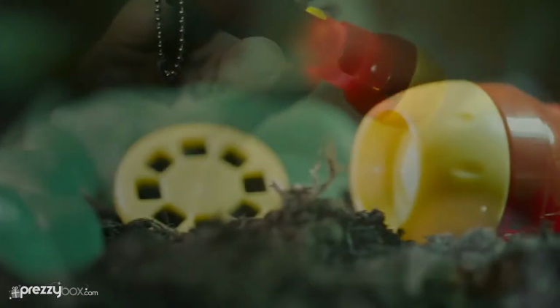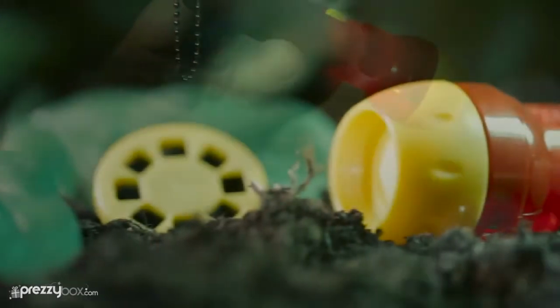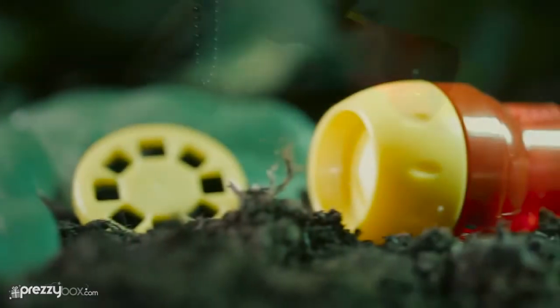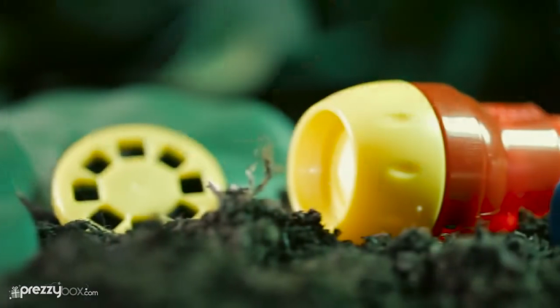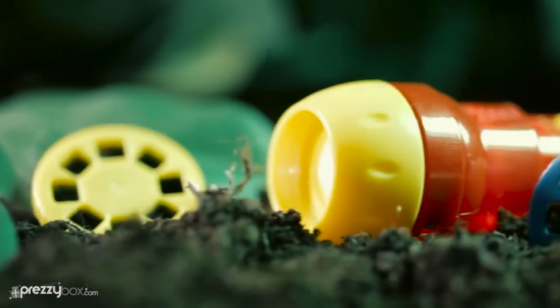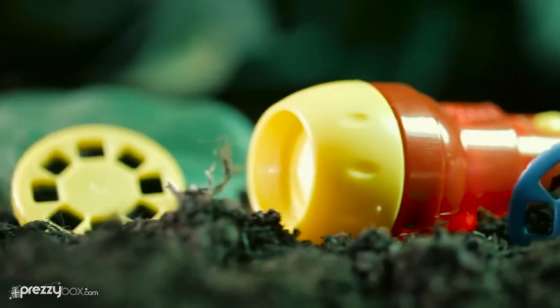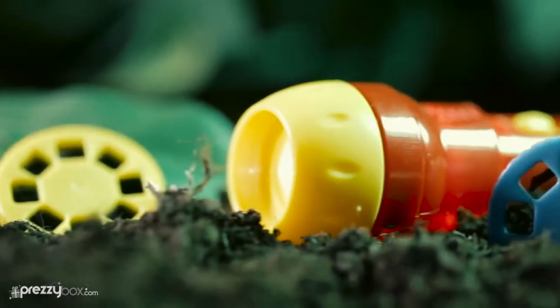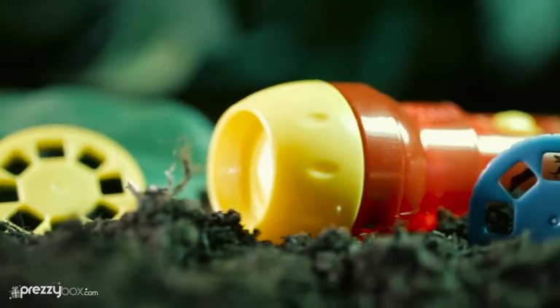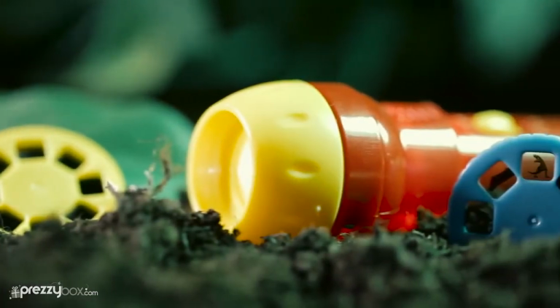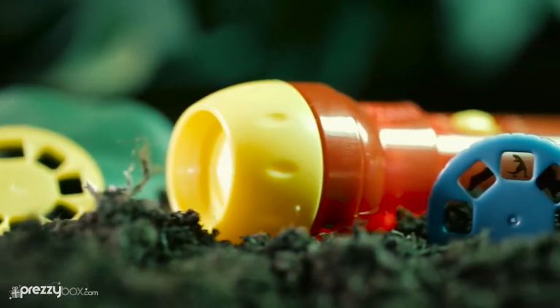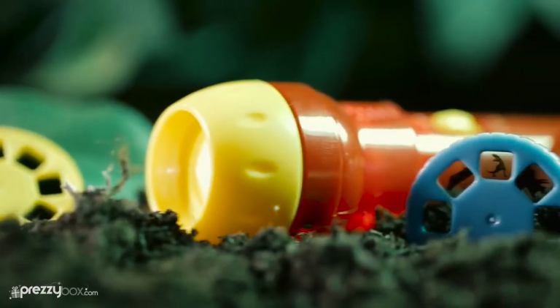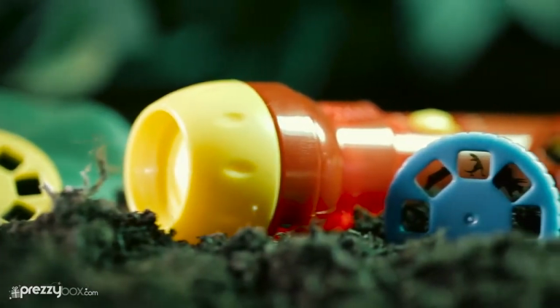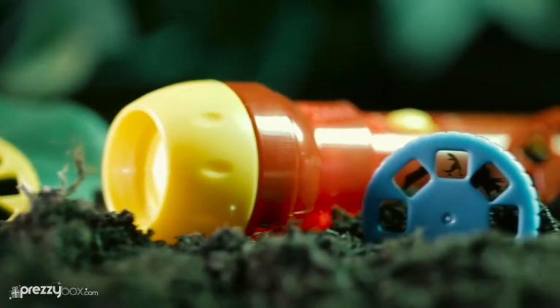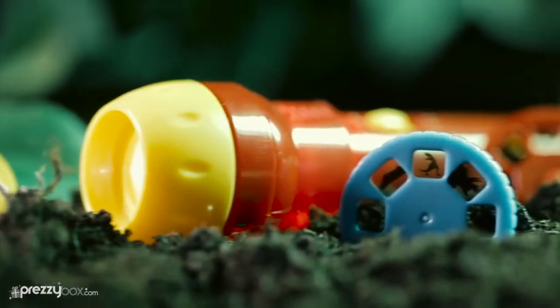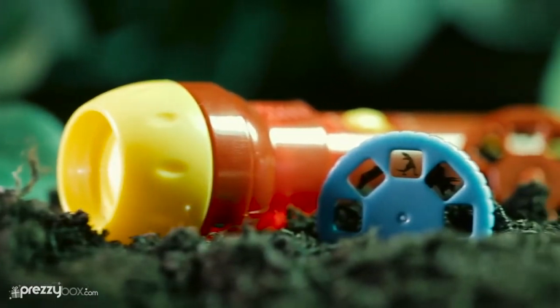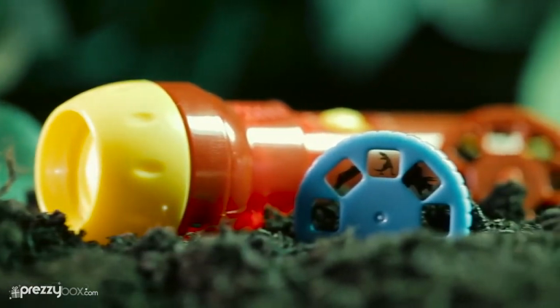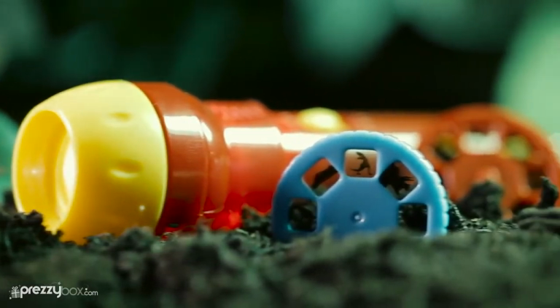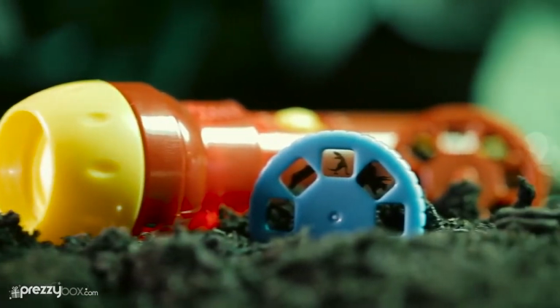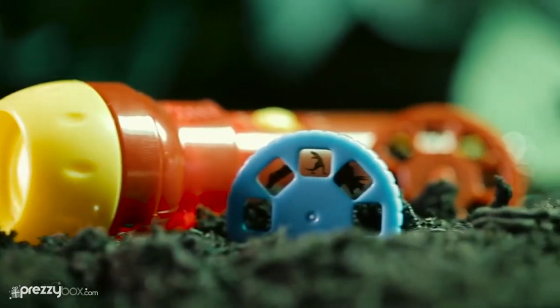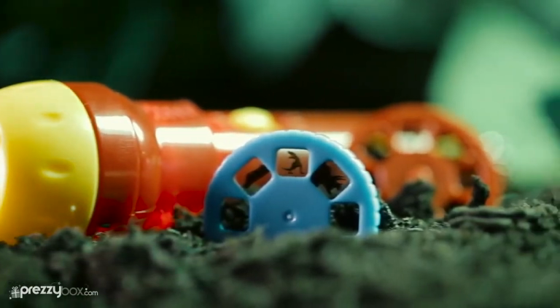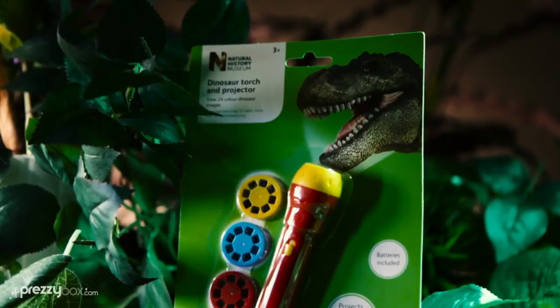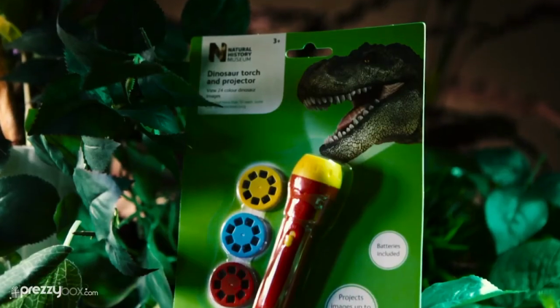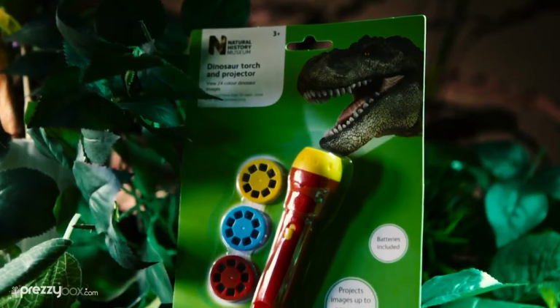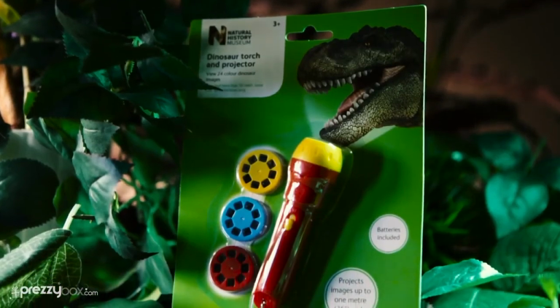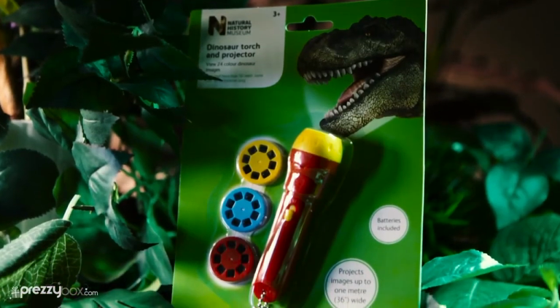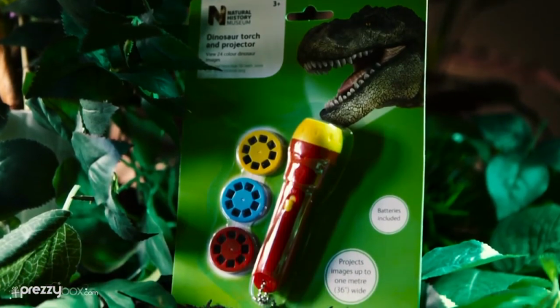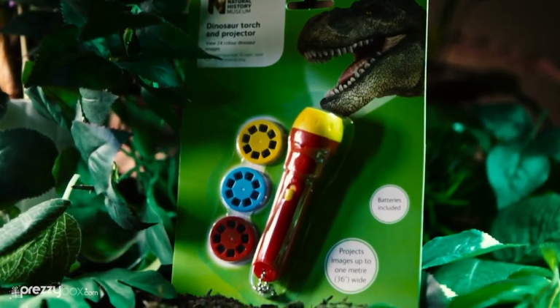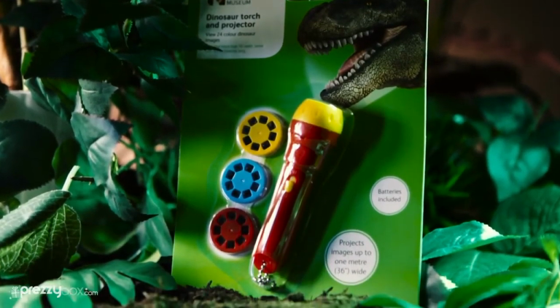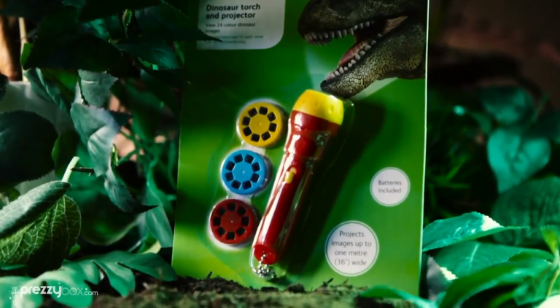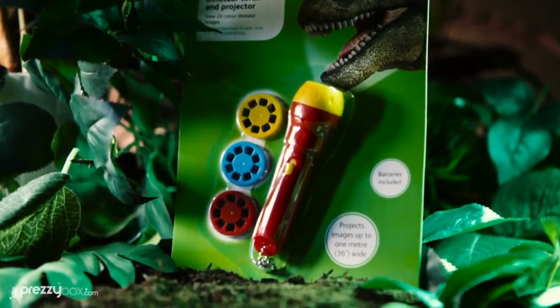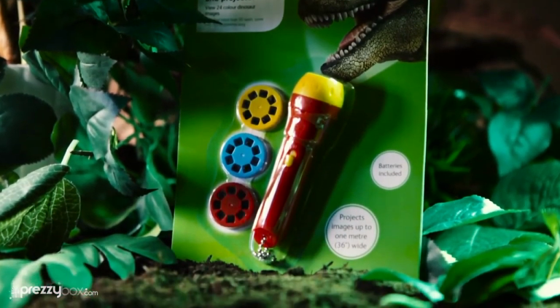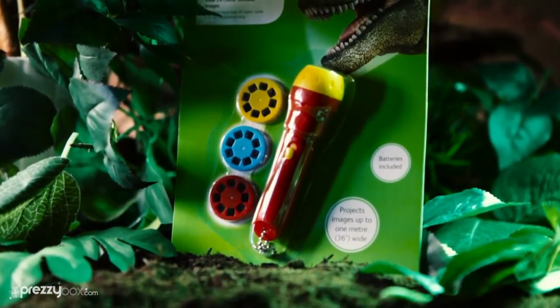So pick up the dinosaur torch and loads of great kids gifts at frezibox.com.